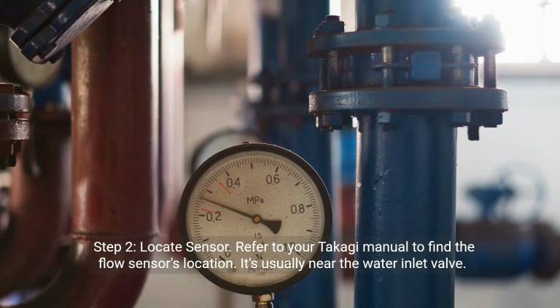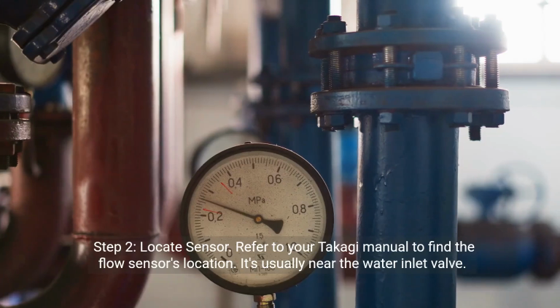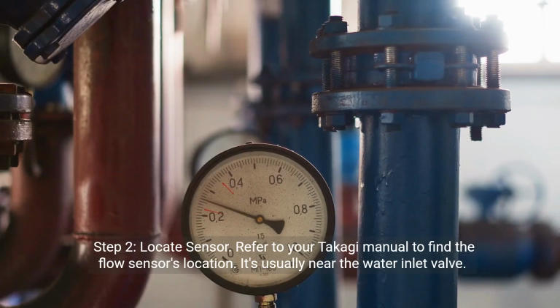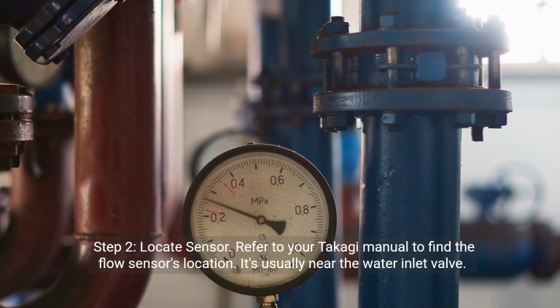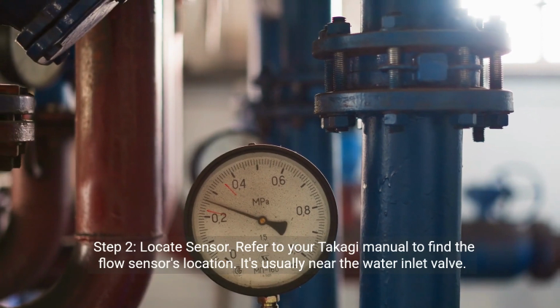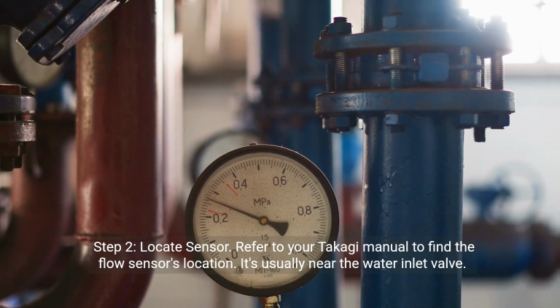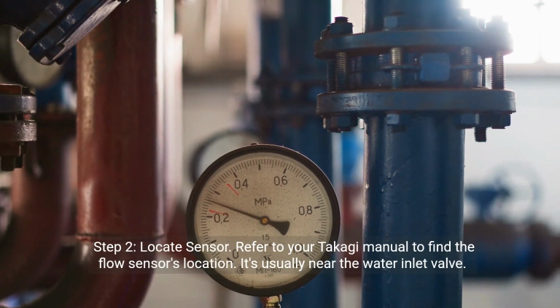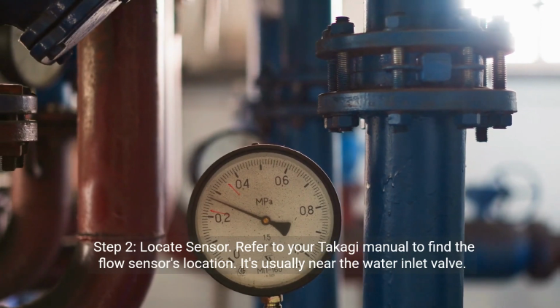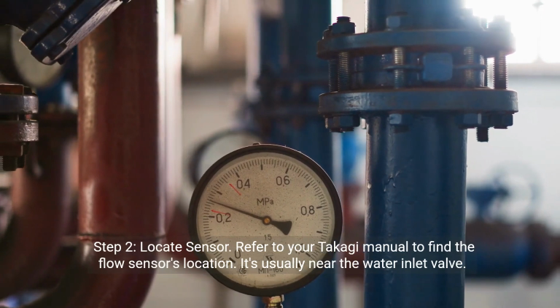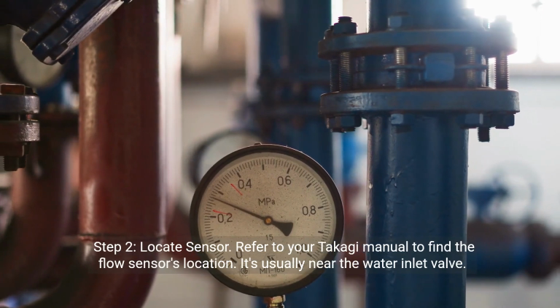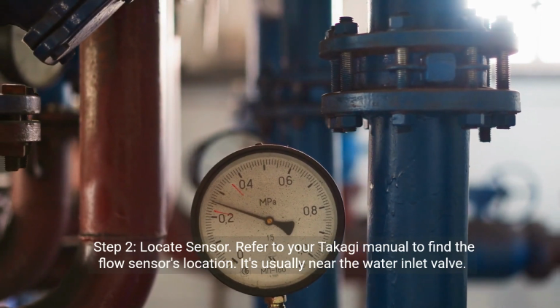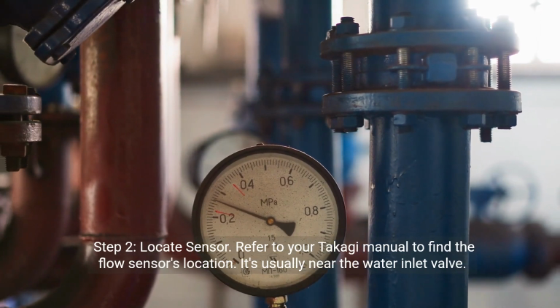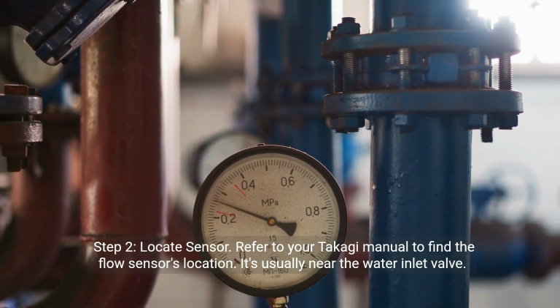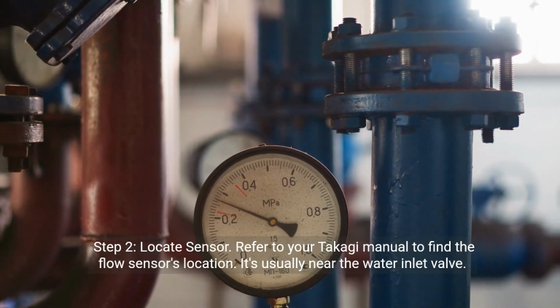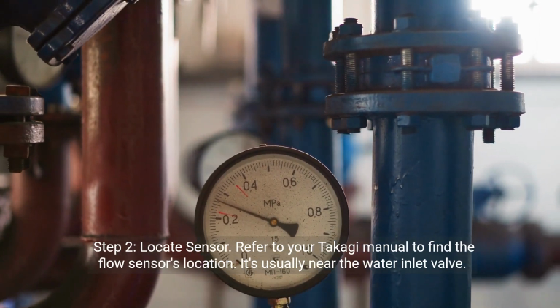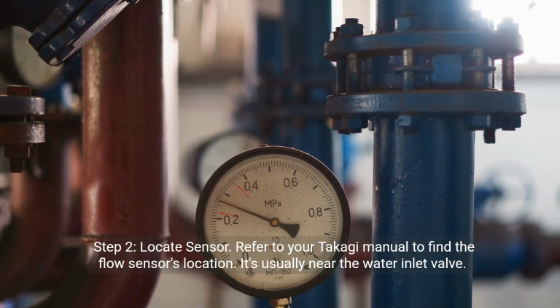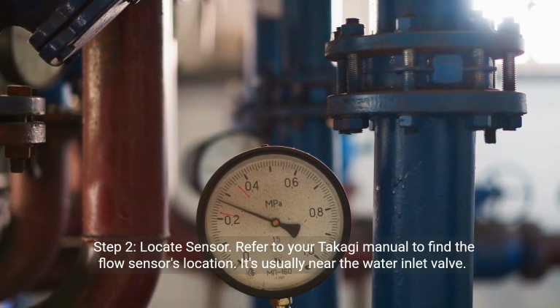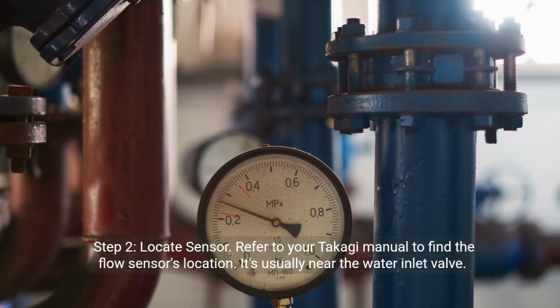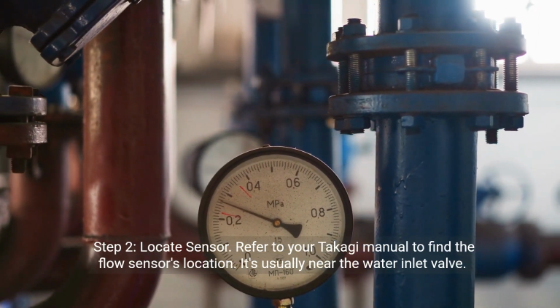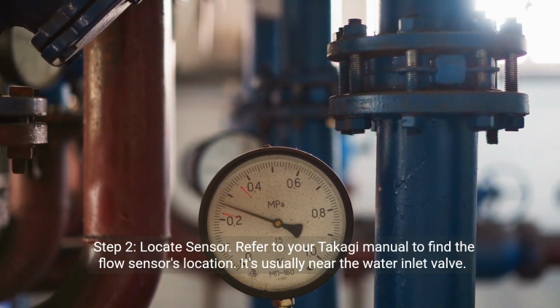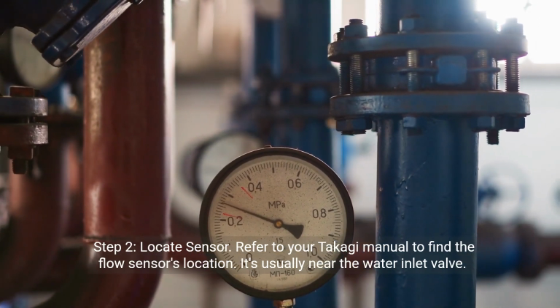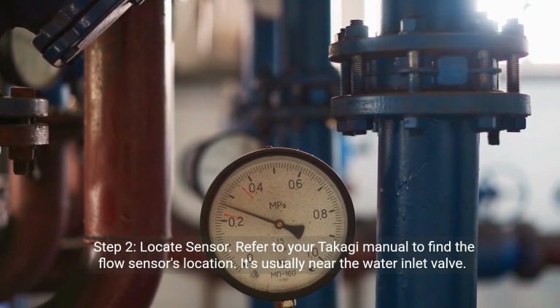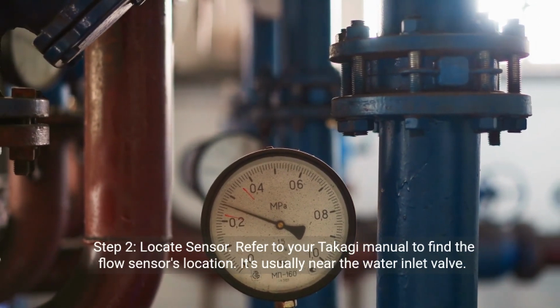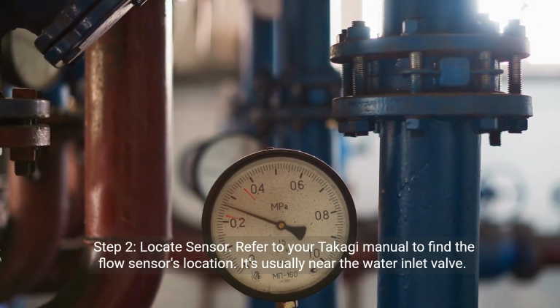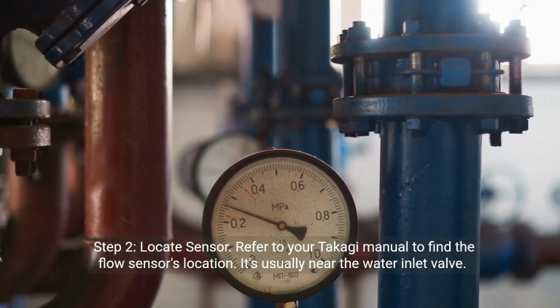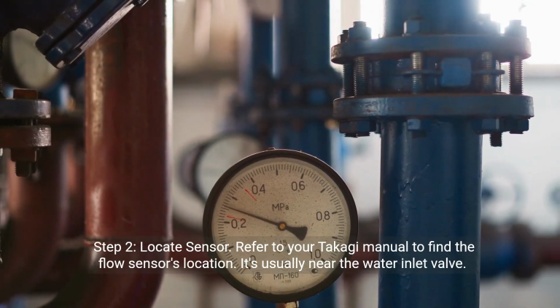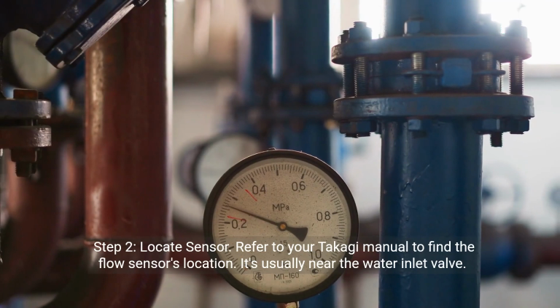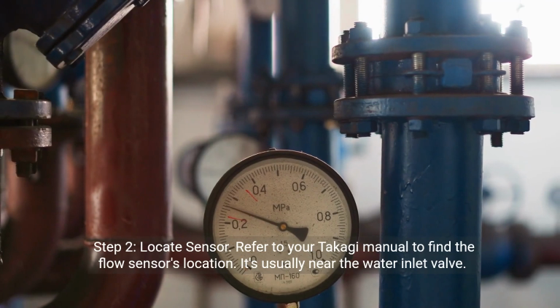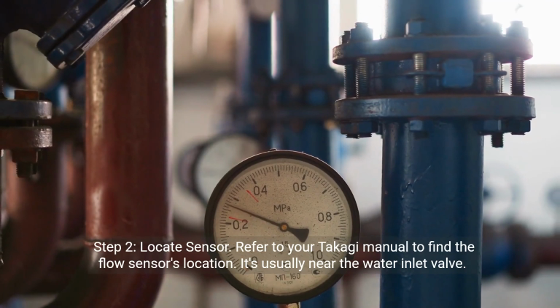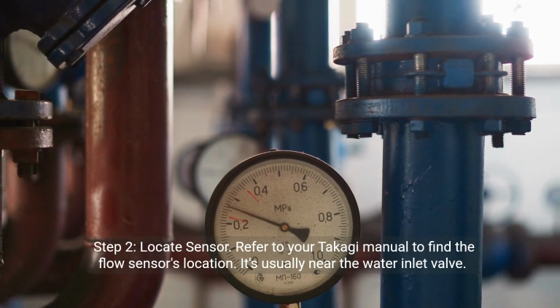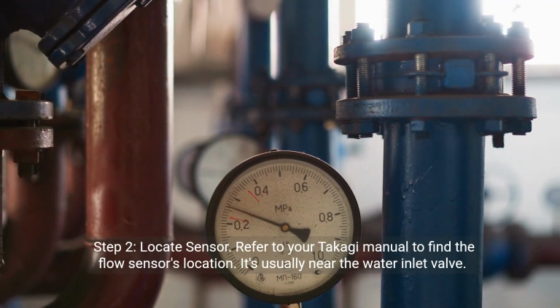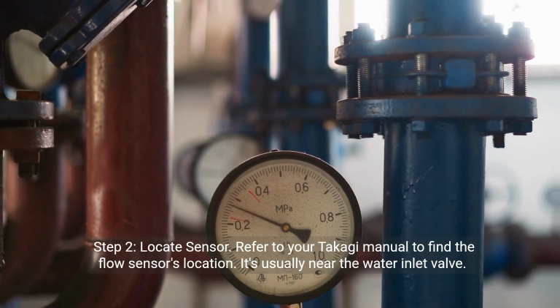Step two: Locate the sensor. Refer to your Takagi manual to find the flow sensor's location. It's usually near the water inlet valve.